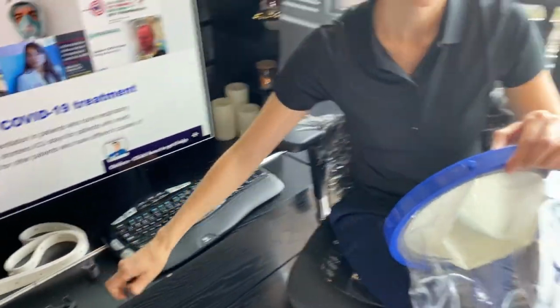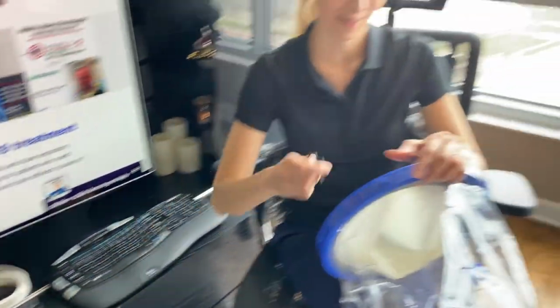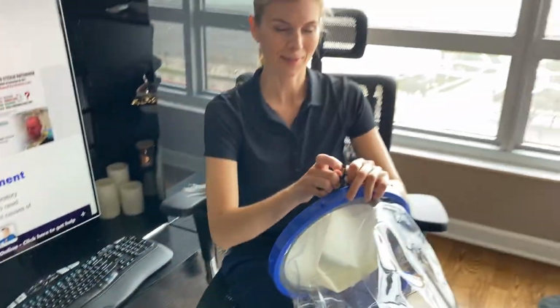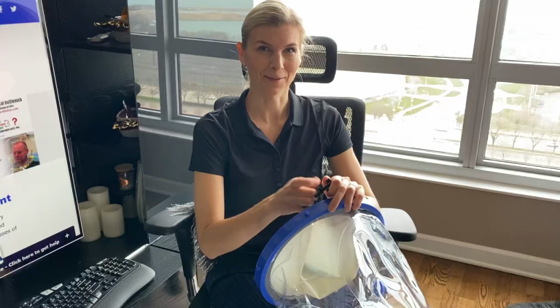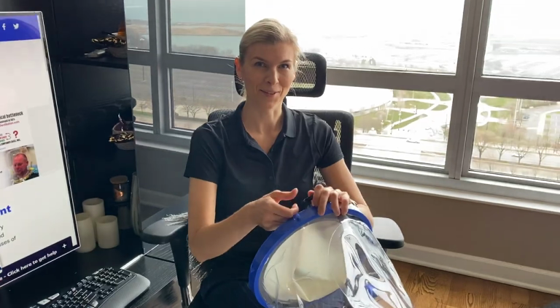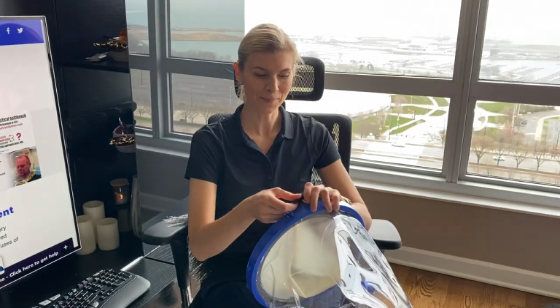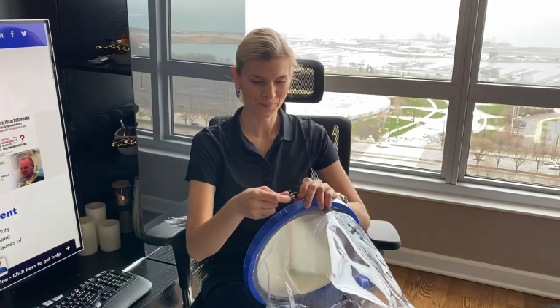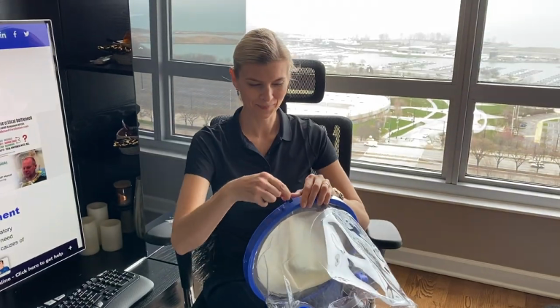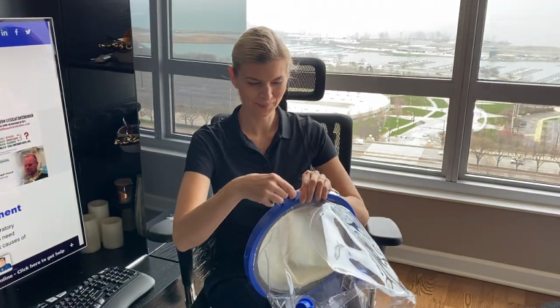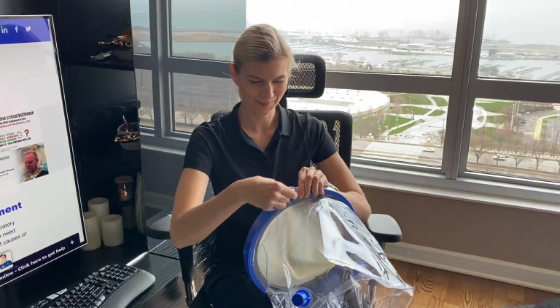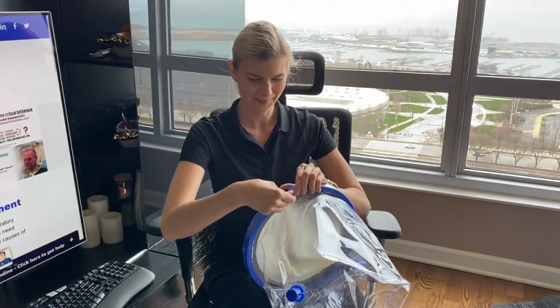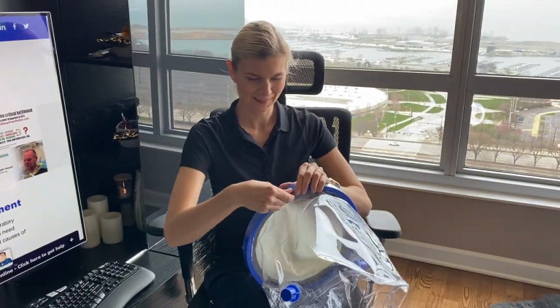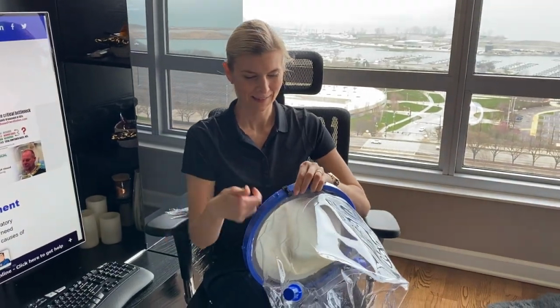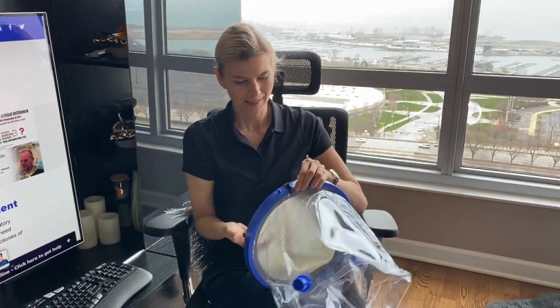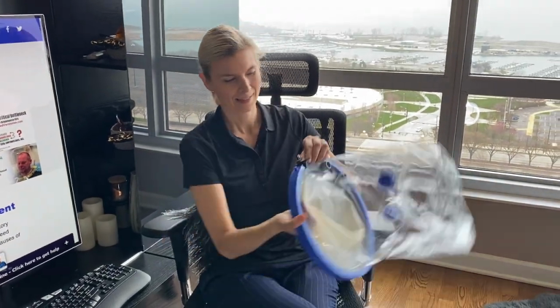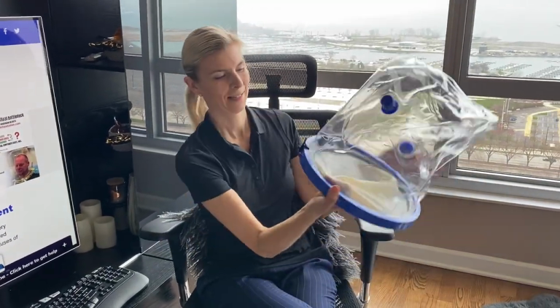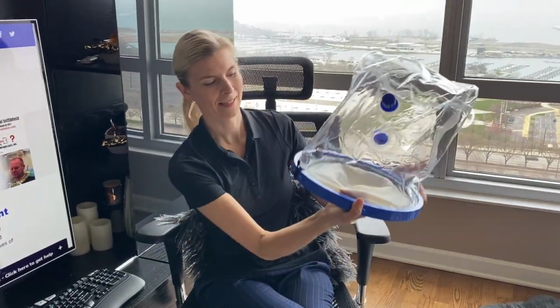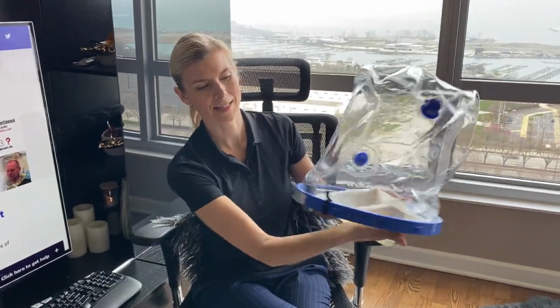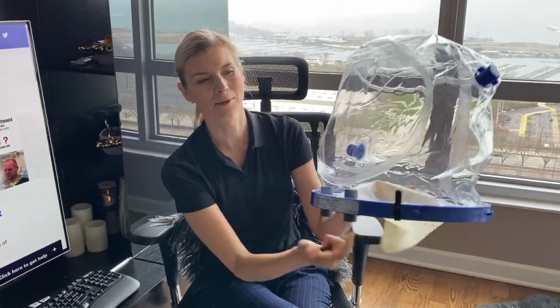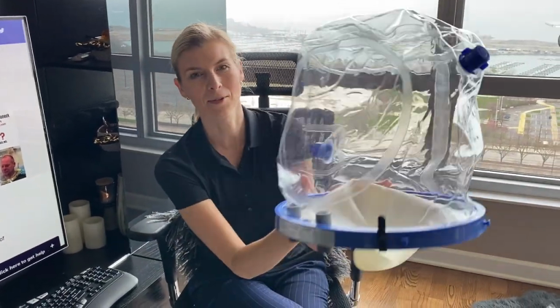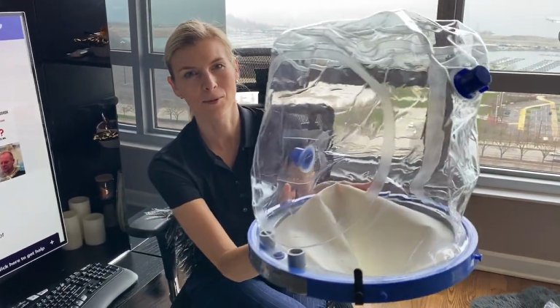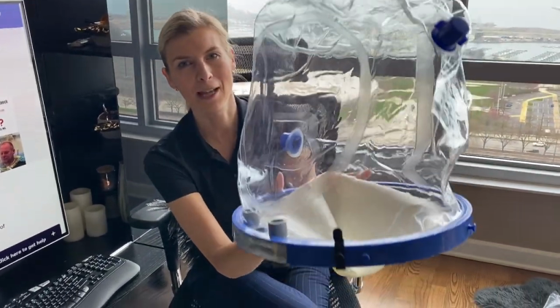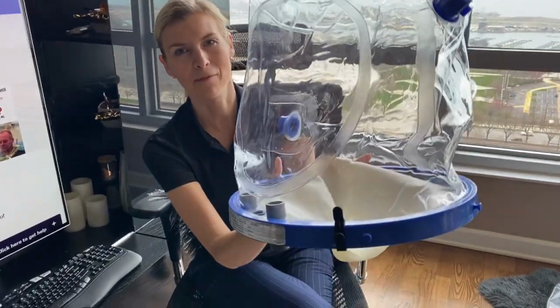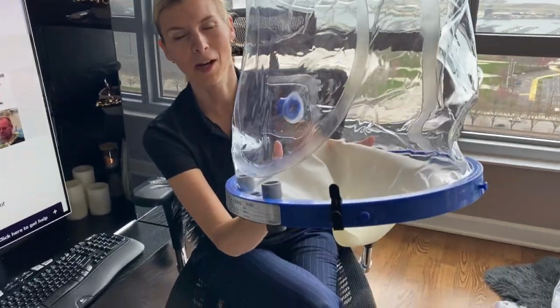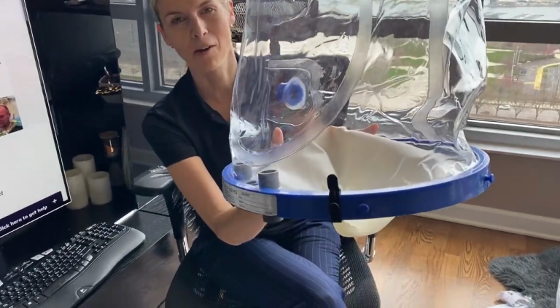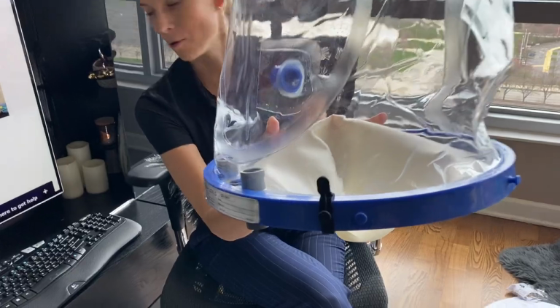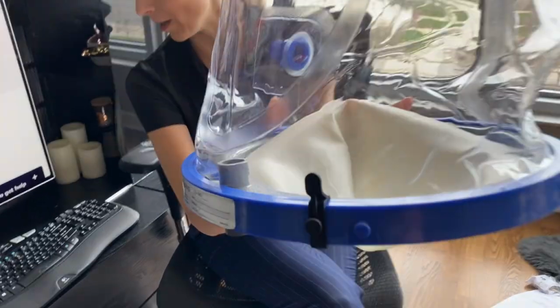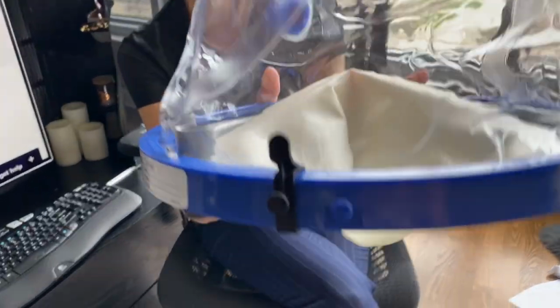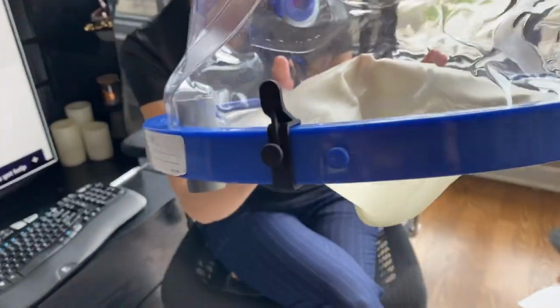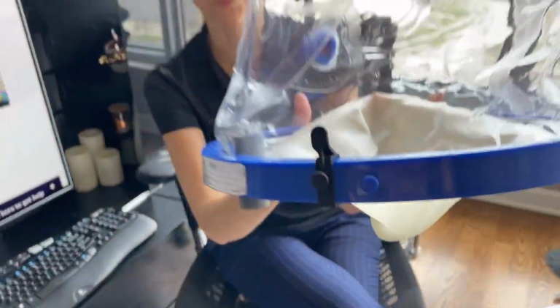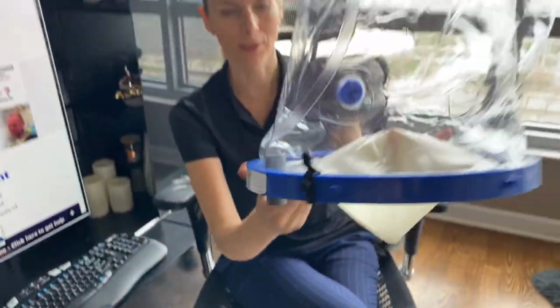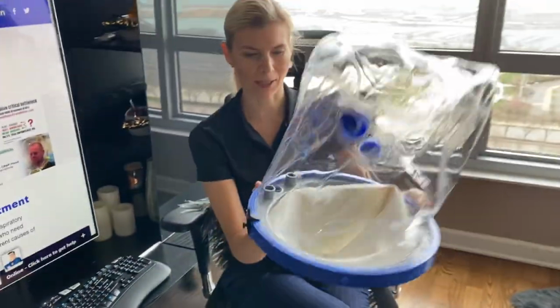So here we go — this is how it looks. We have four of them and you put them around.